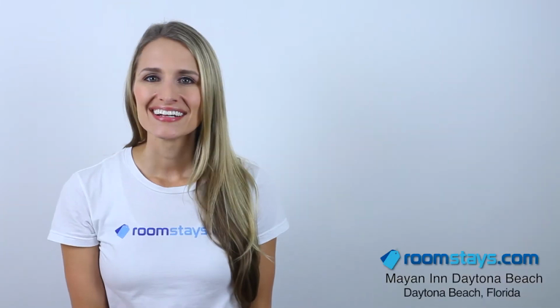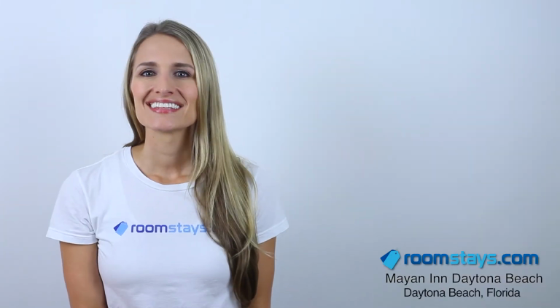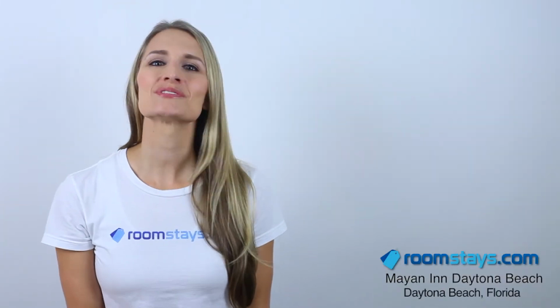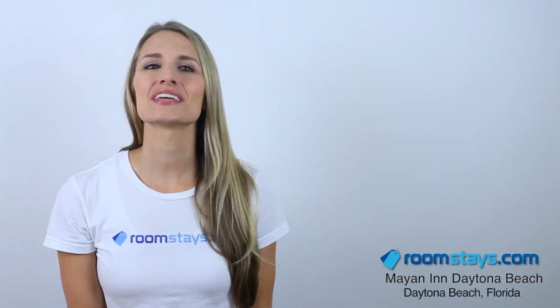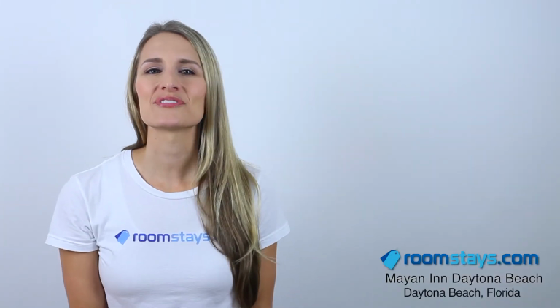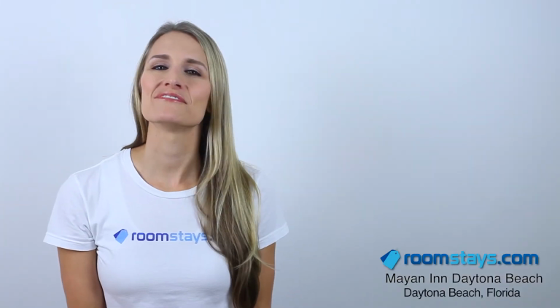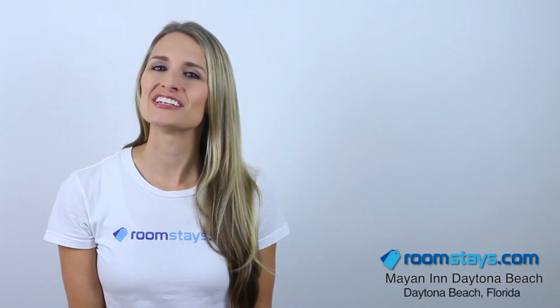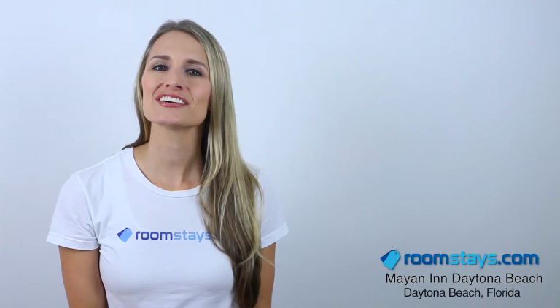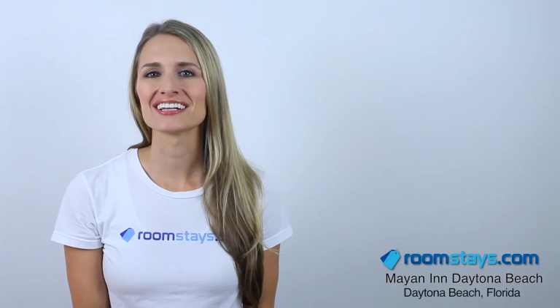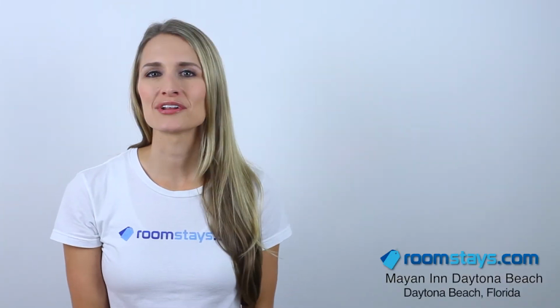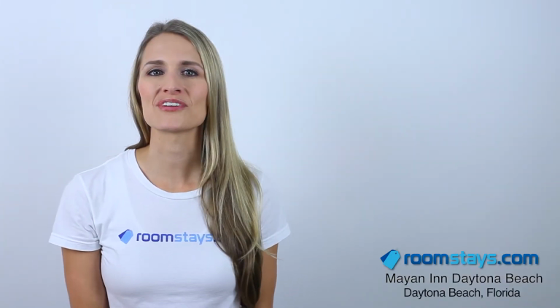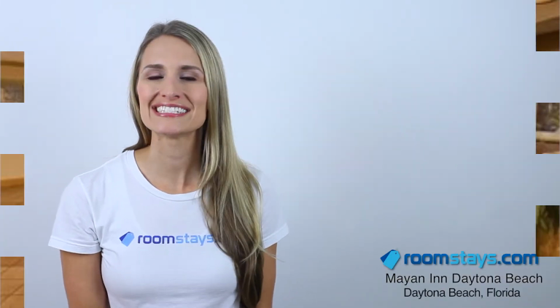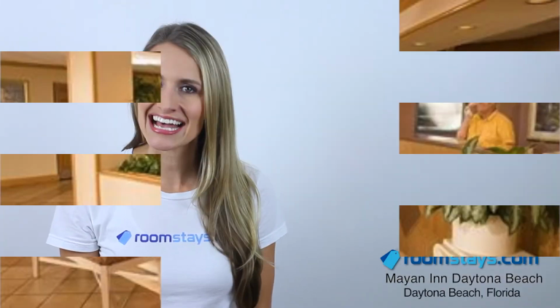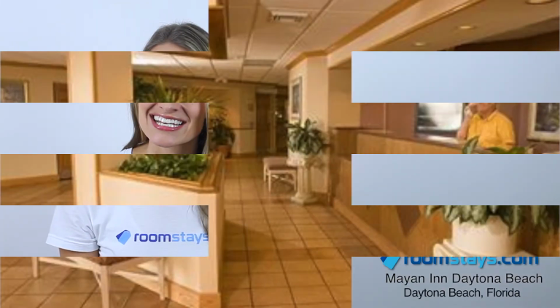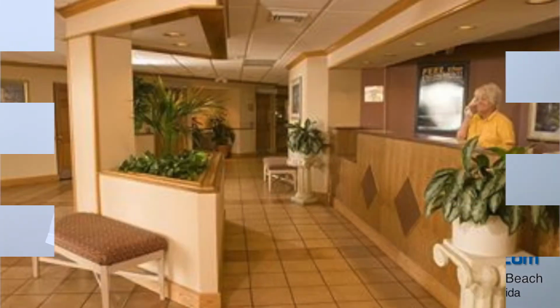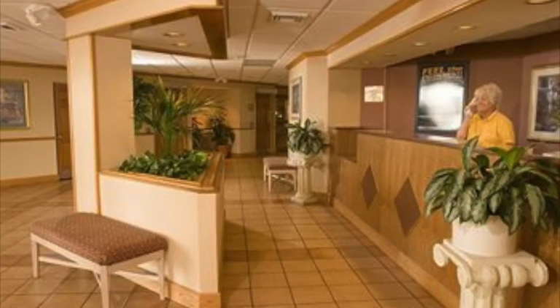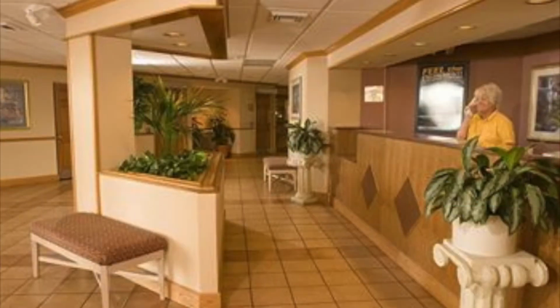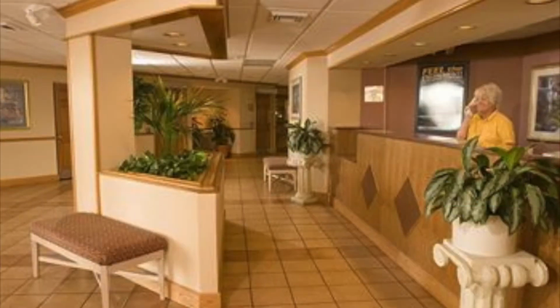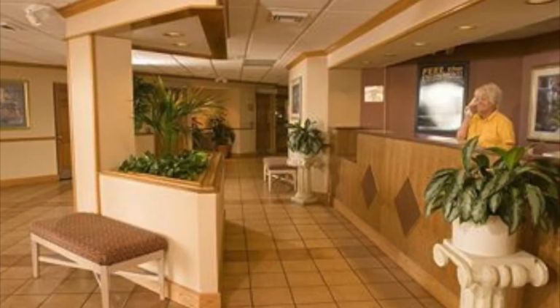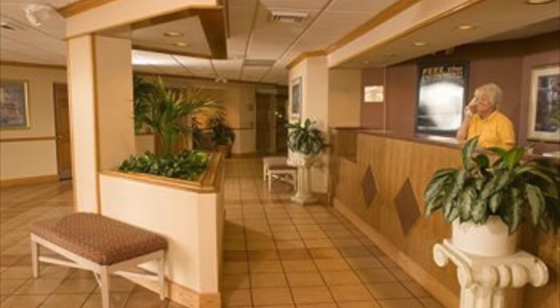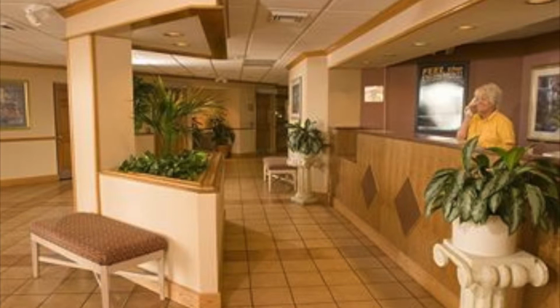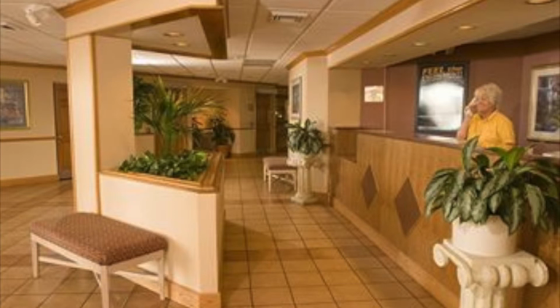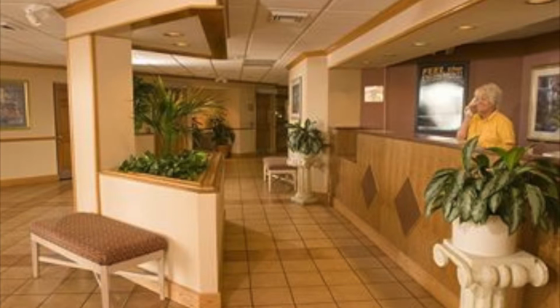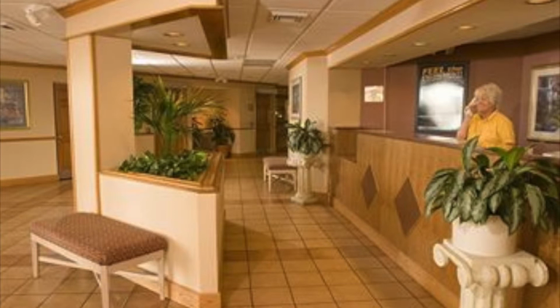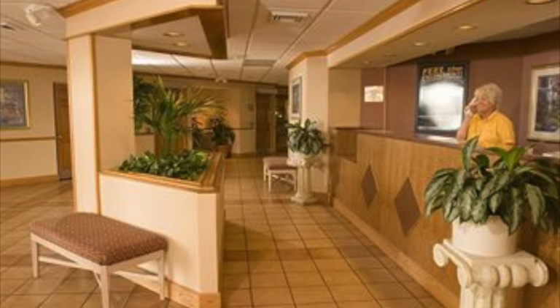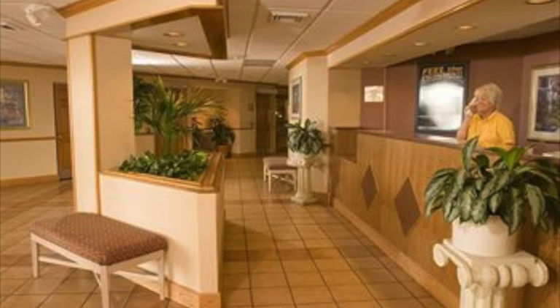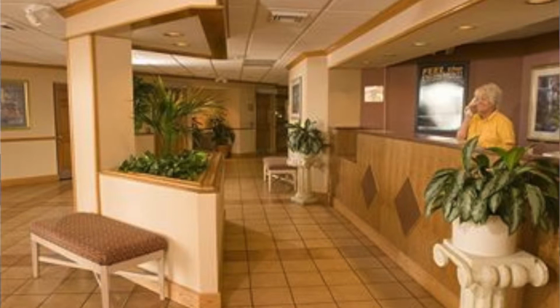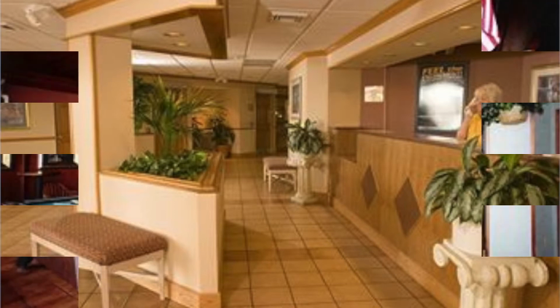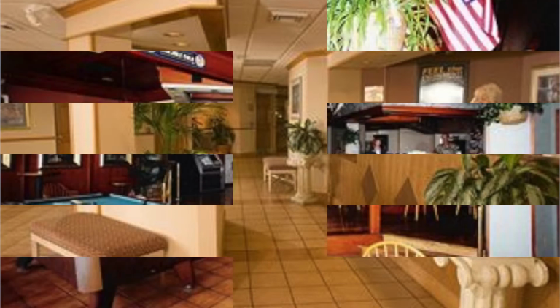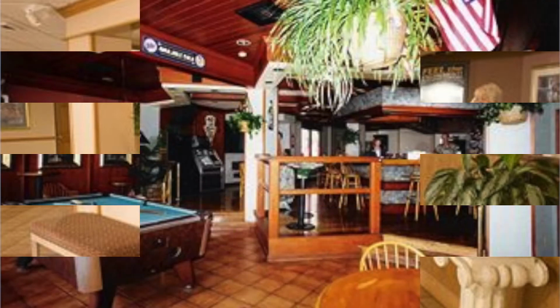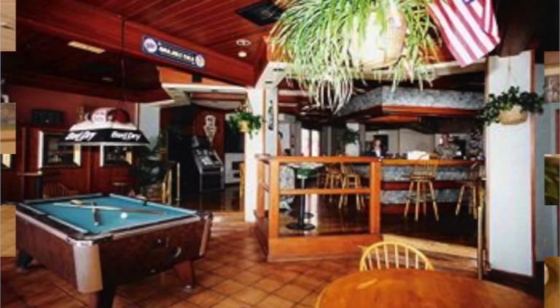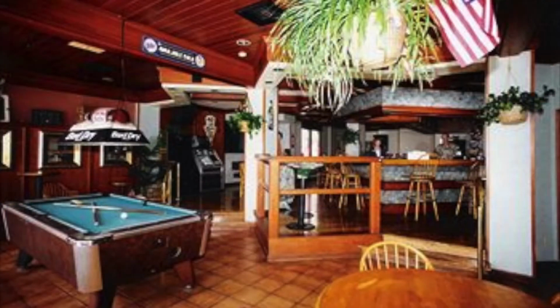Those looking for an adventure can go to the front desk to arrange excursions to some of Central Florida's hottest destinations.